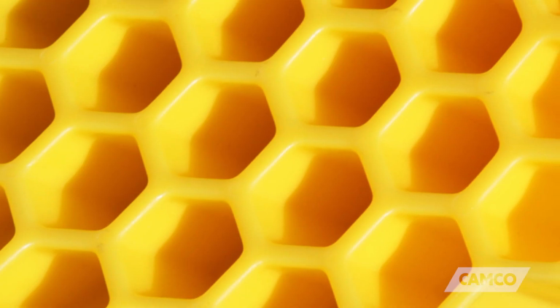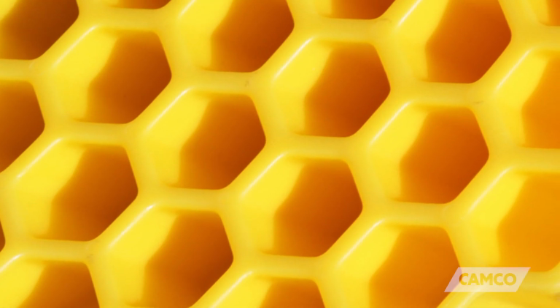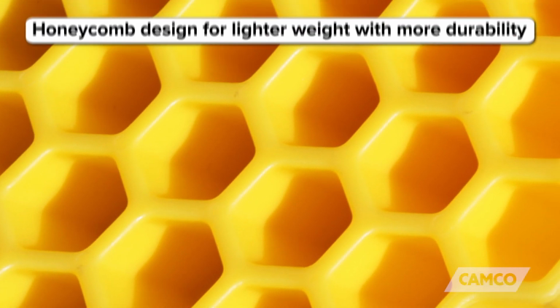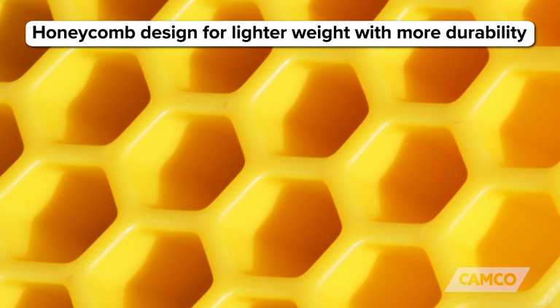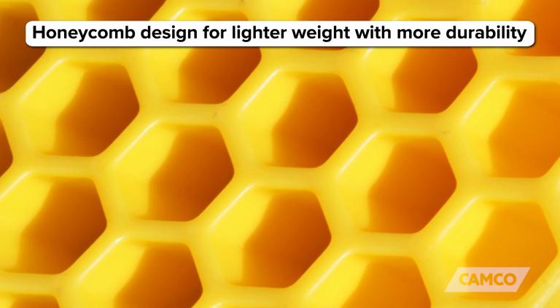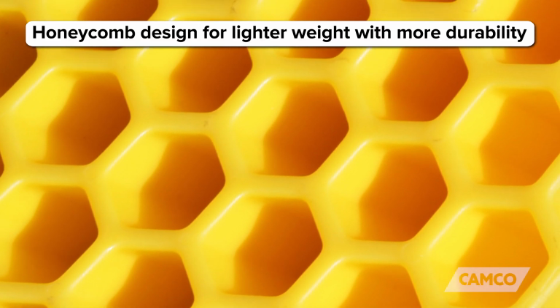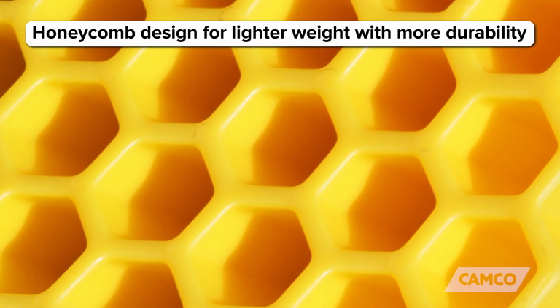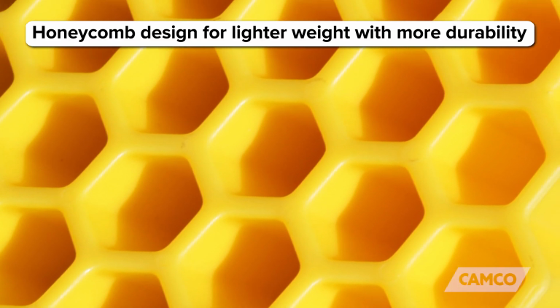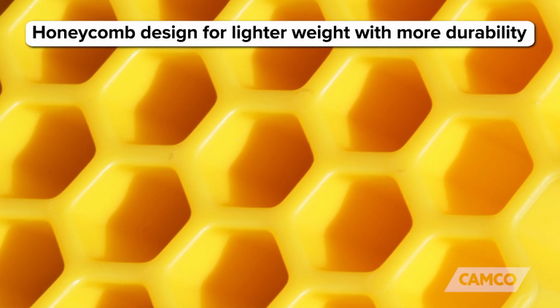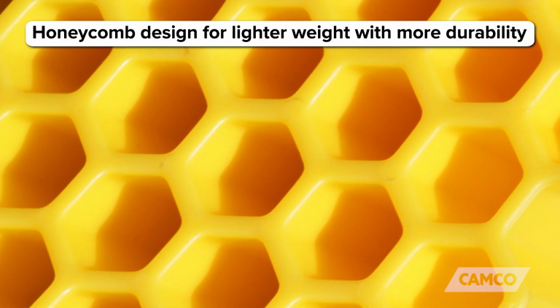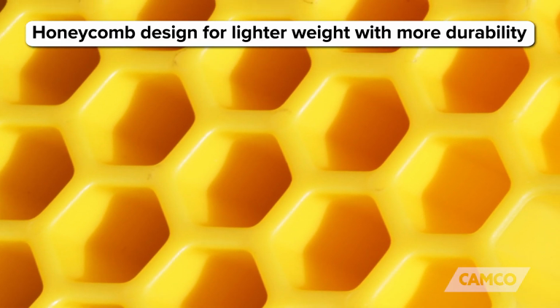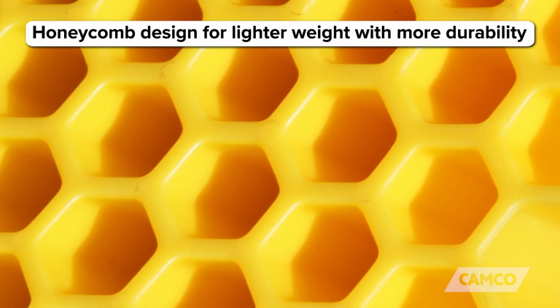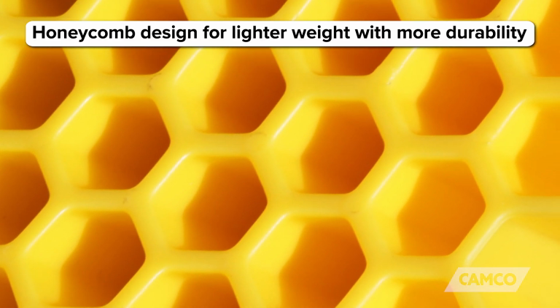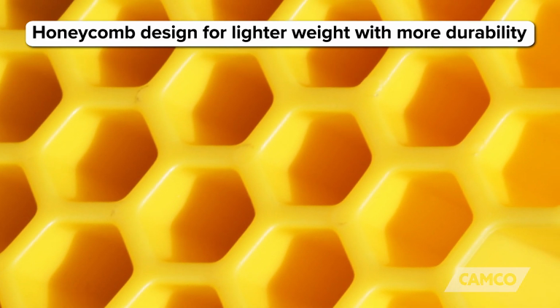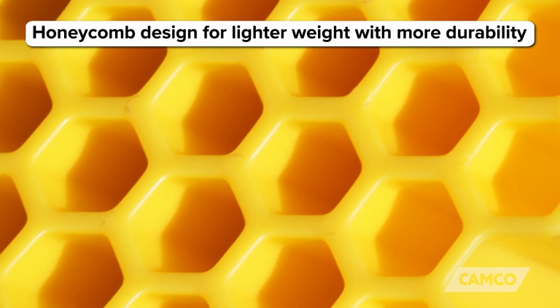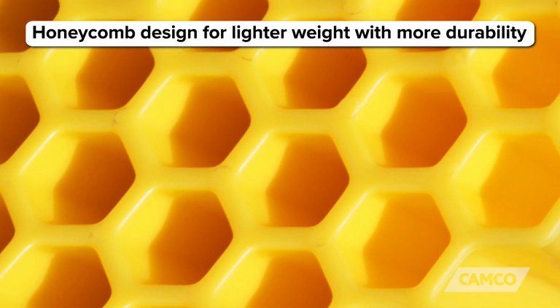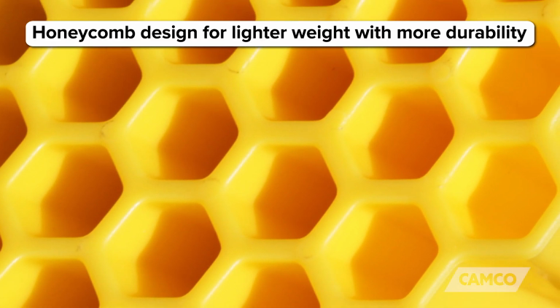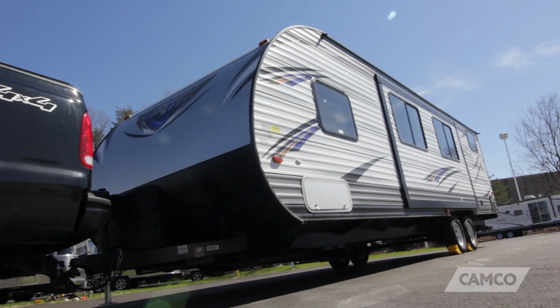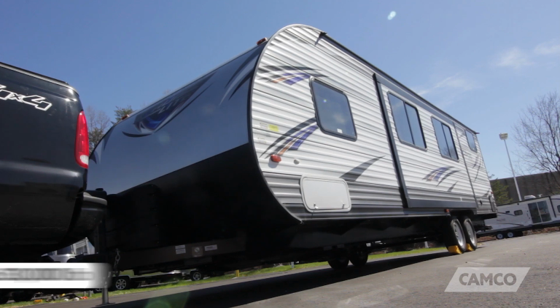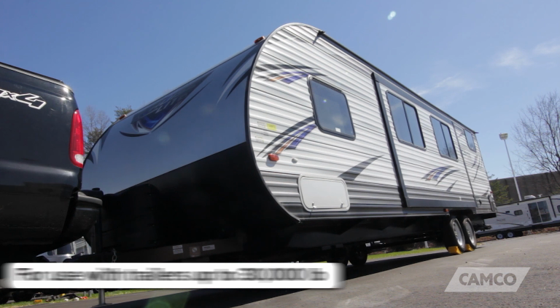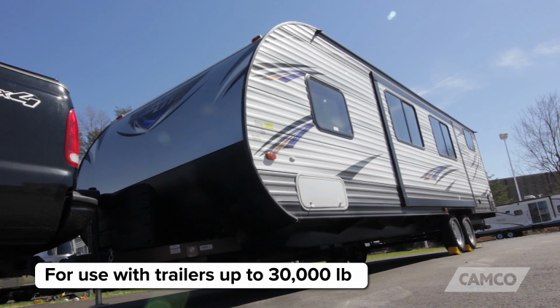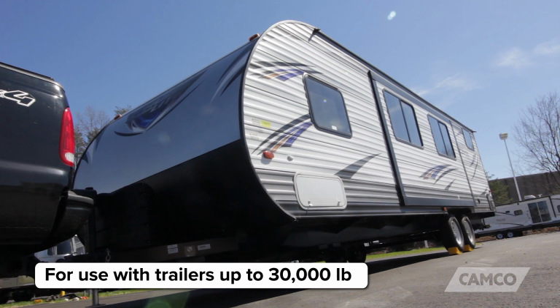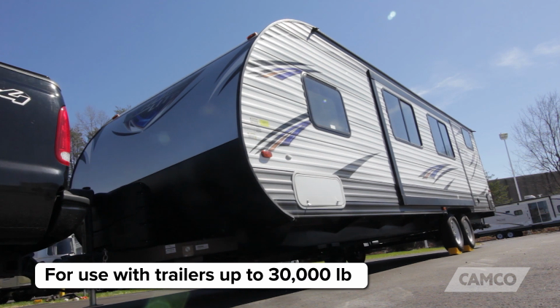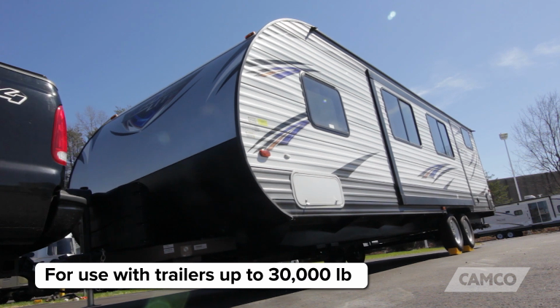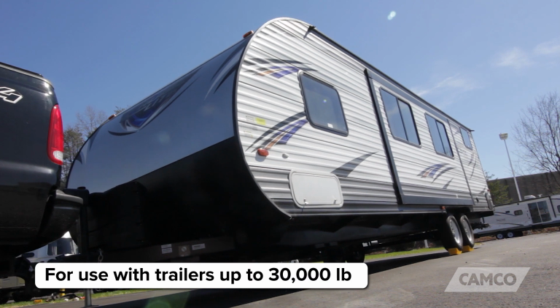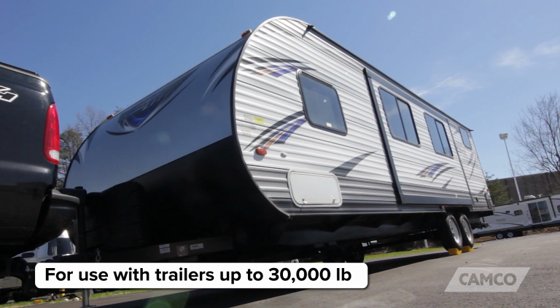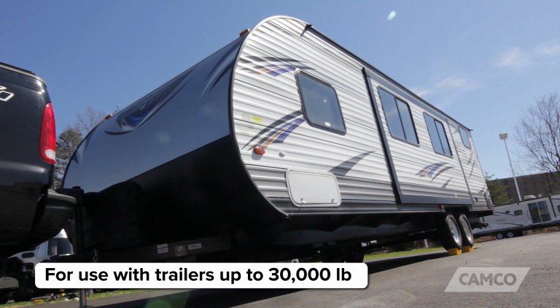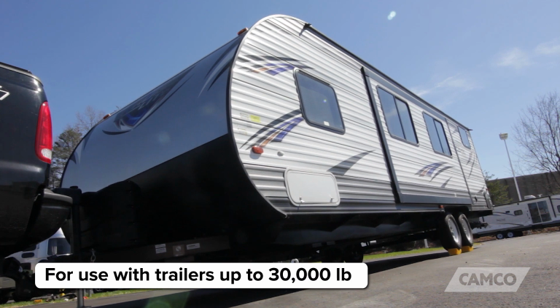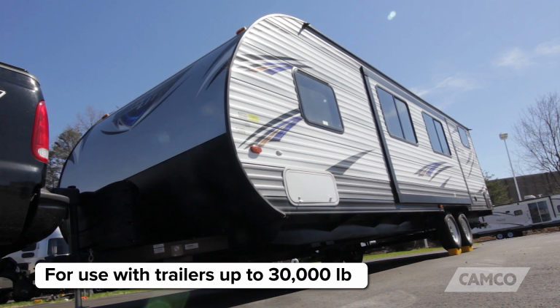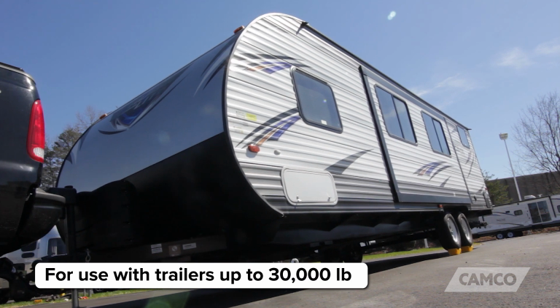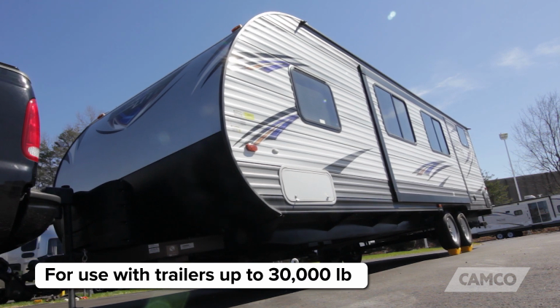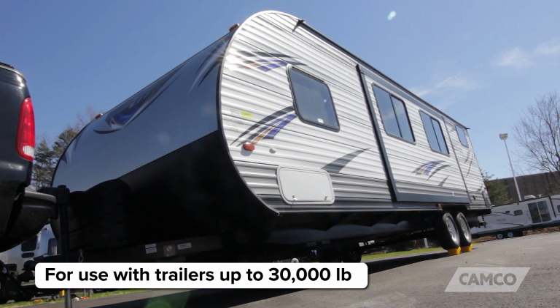The Curved Leveler's honeycomb design makes it lightweight but durable, and it can support trailers up to 30,000 pounds.